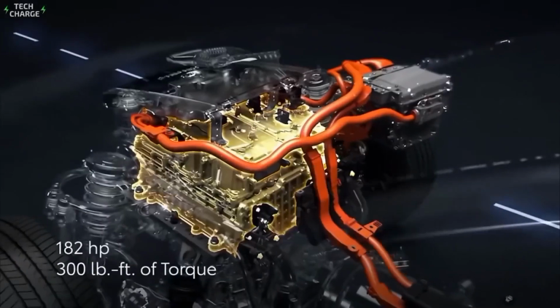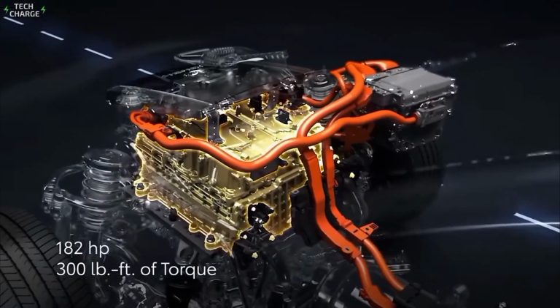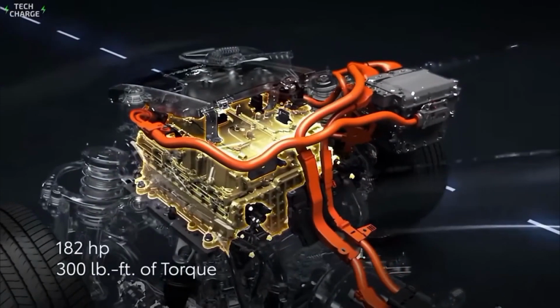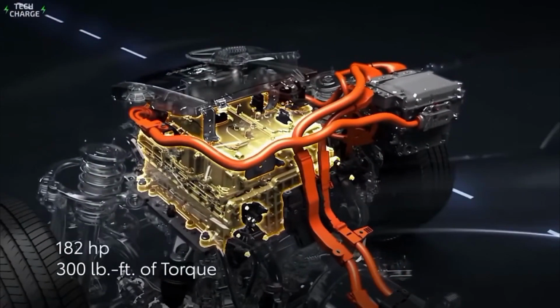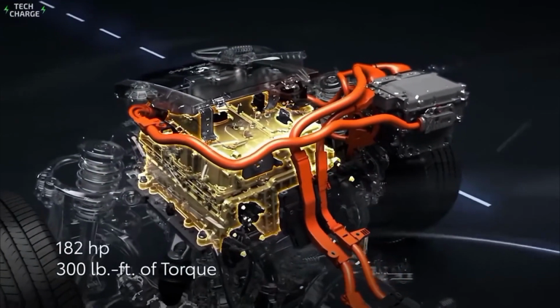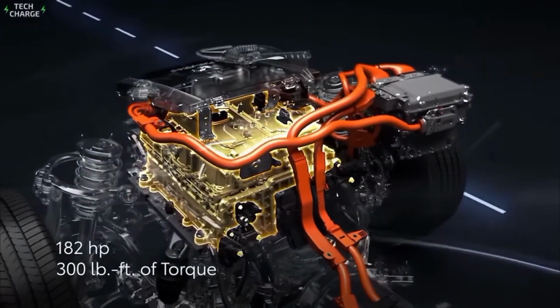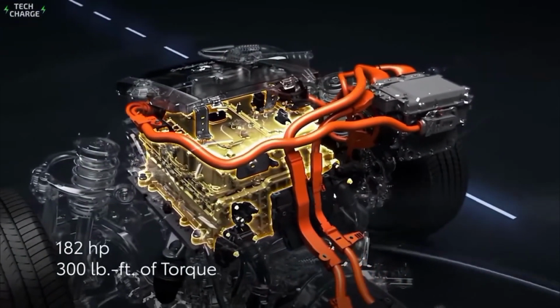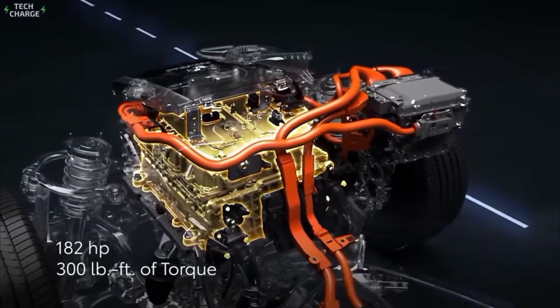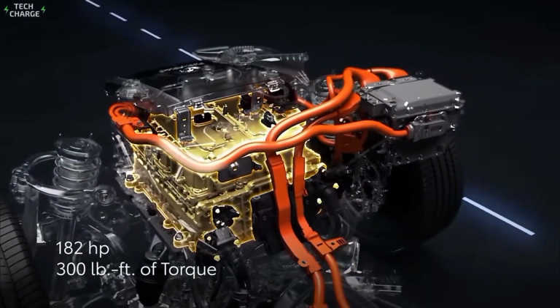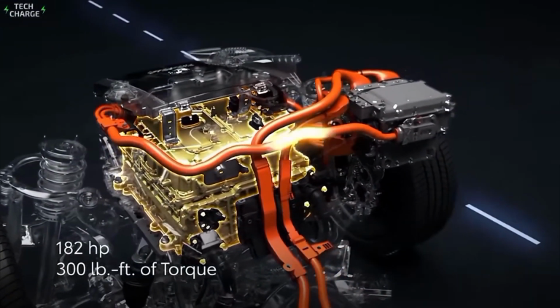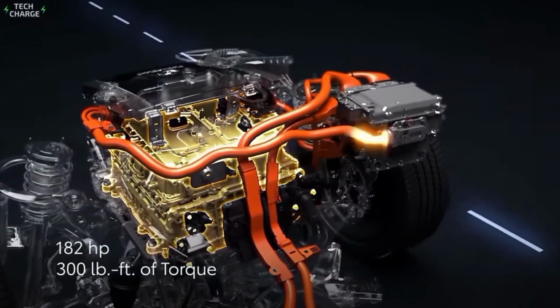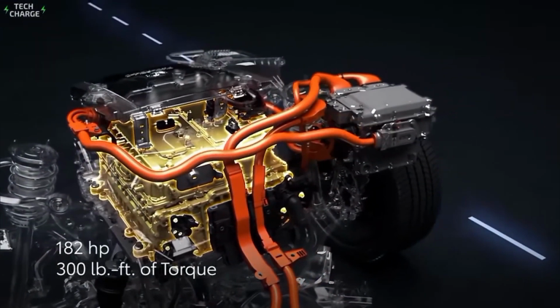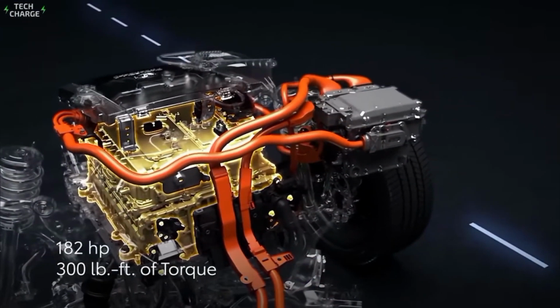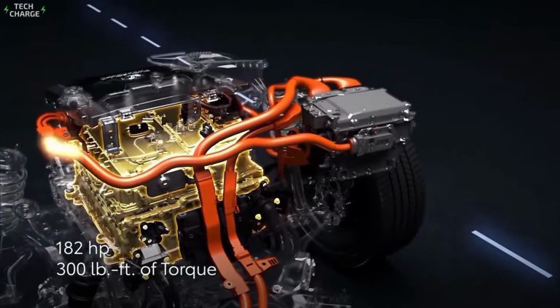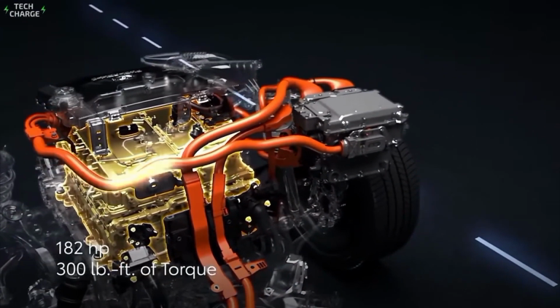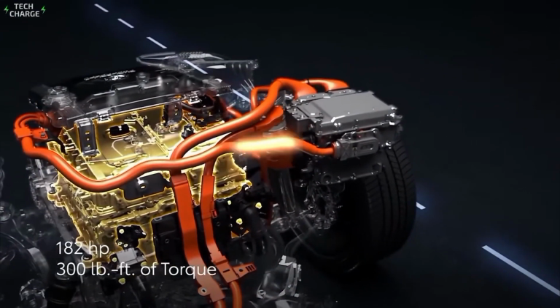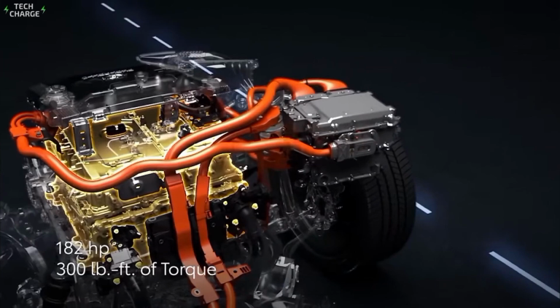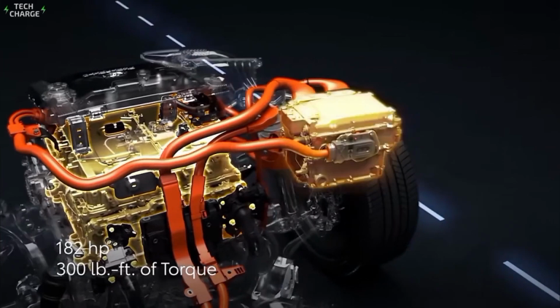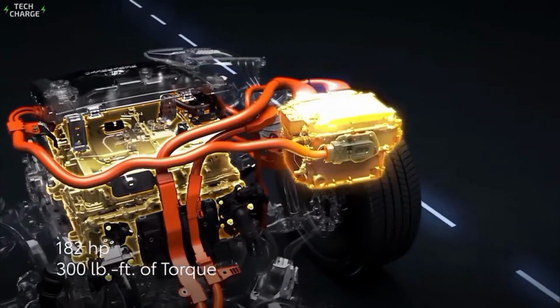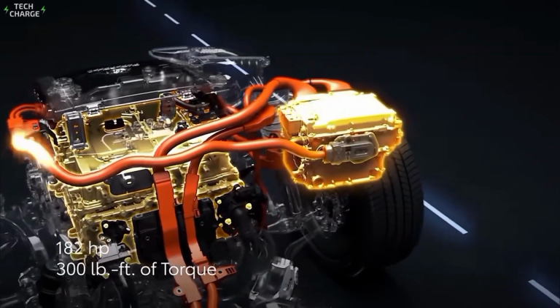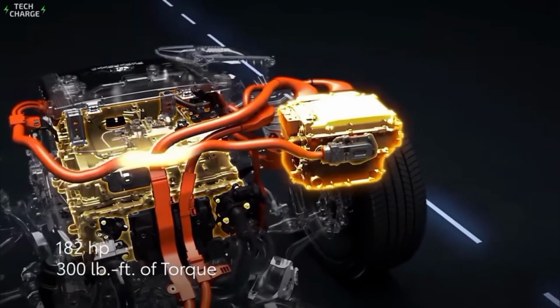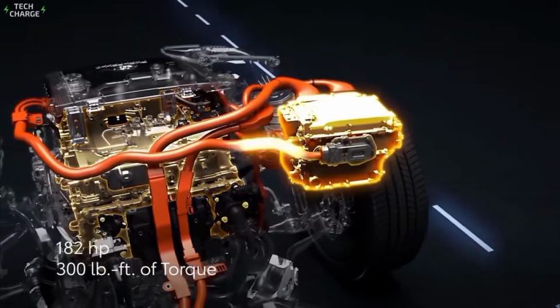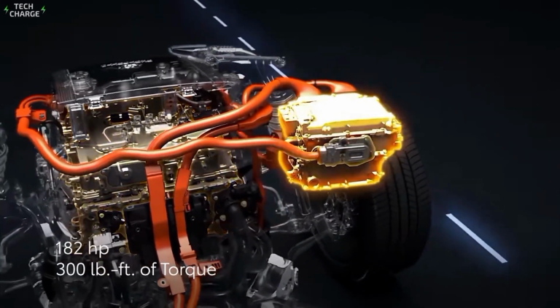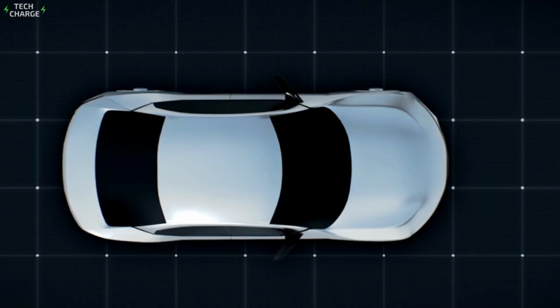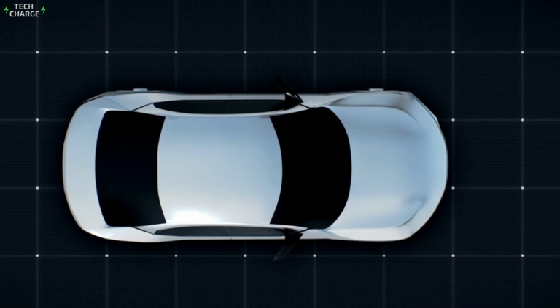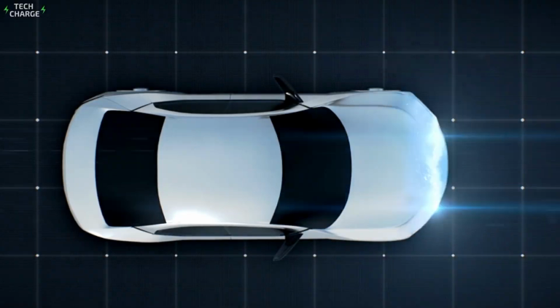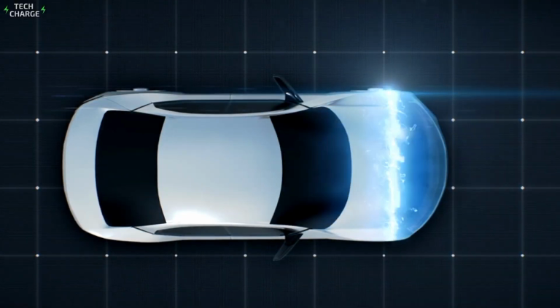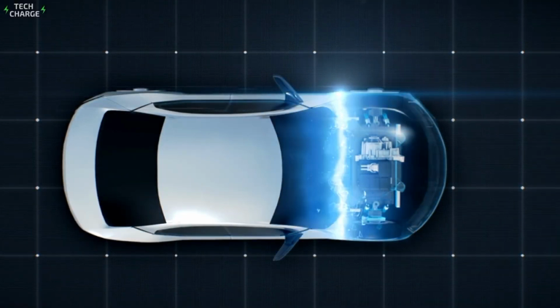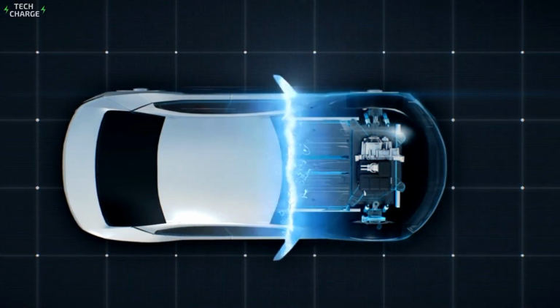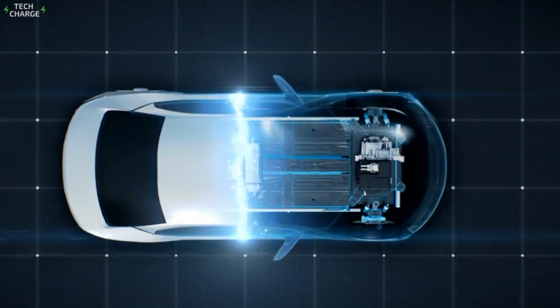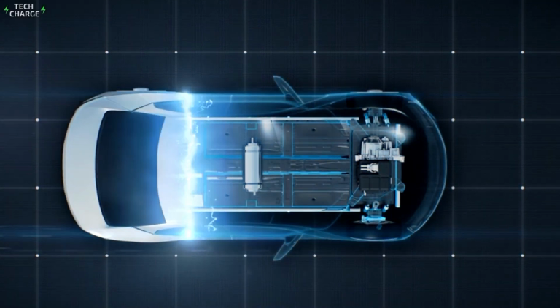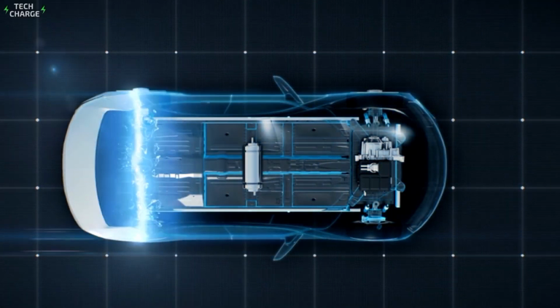But here's the million-dollar question: is this the technology that will save the internal combustion engine? Let's find out.